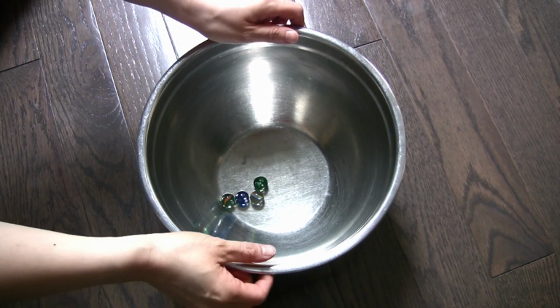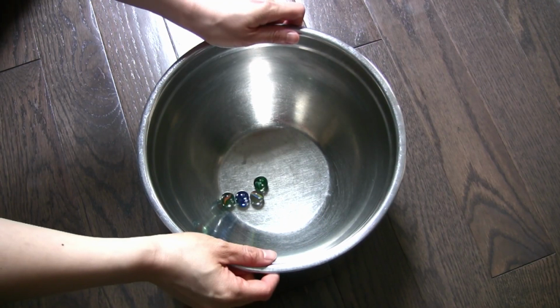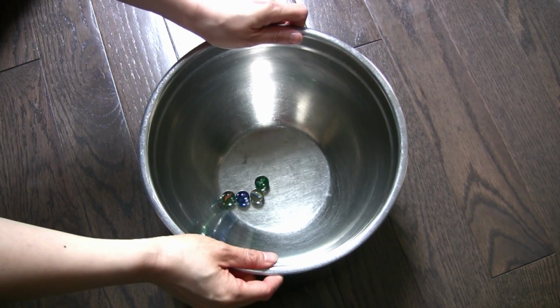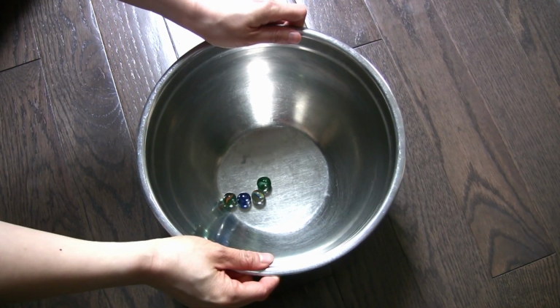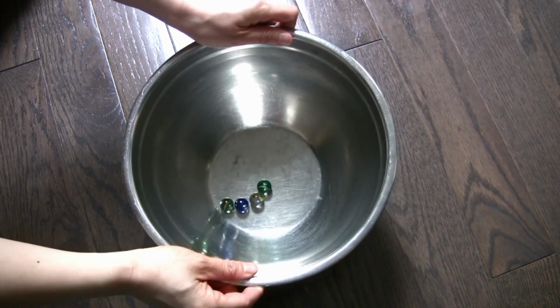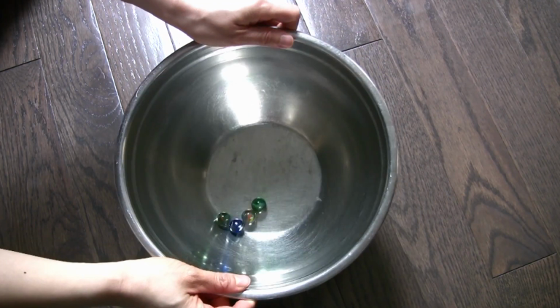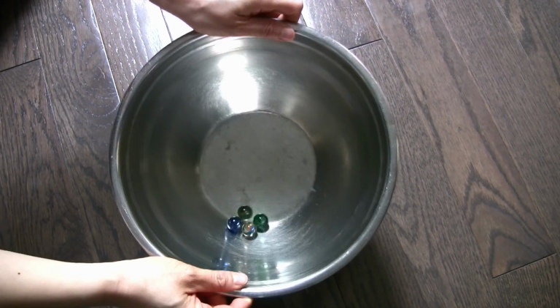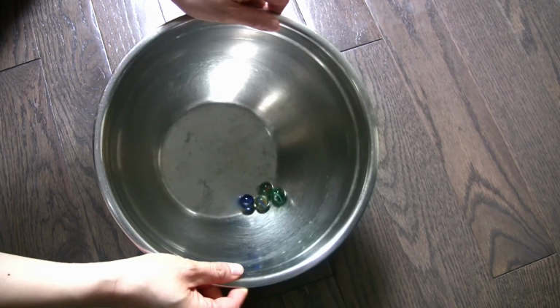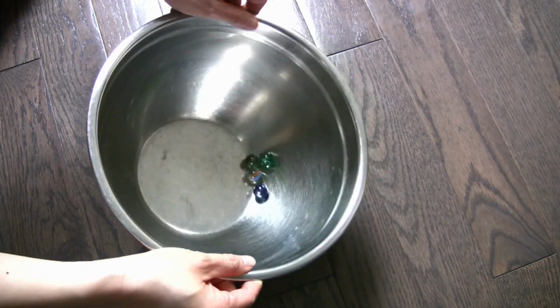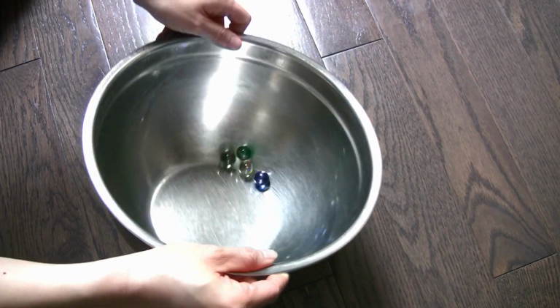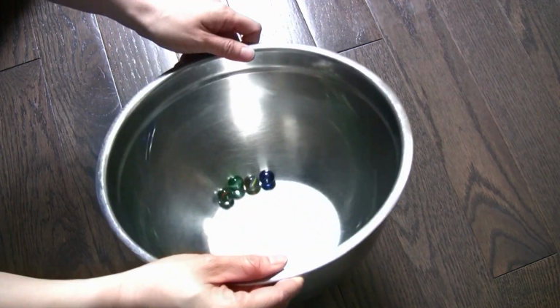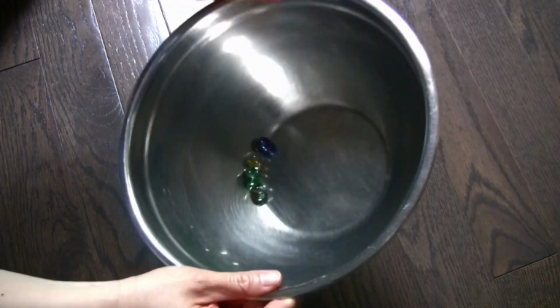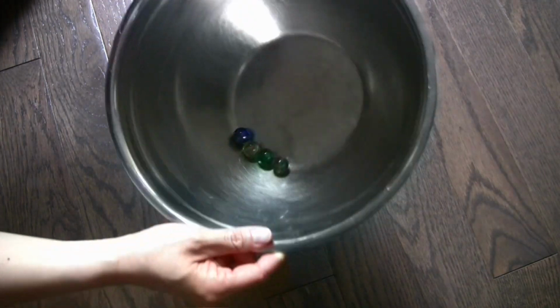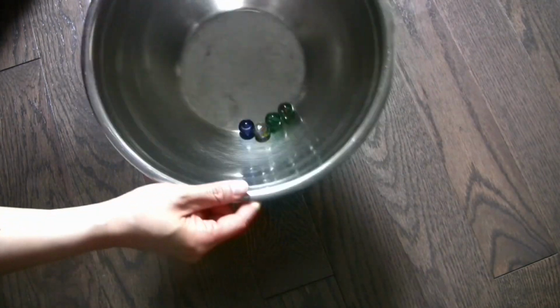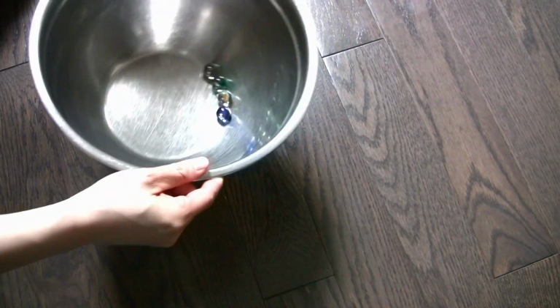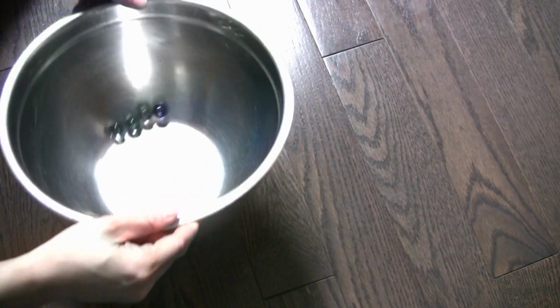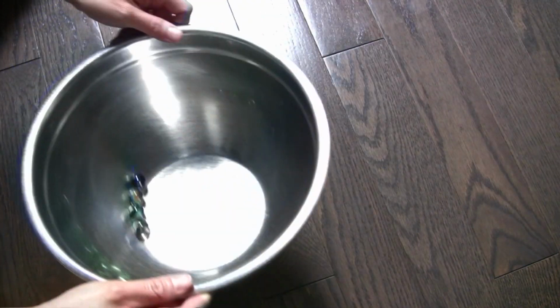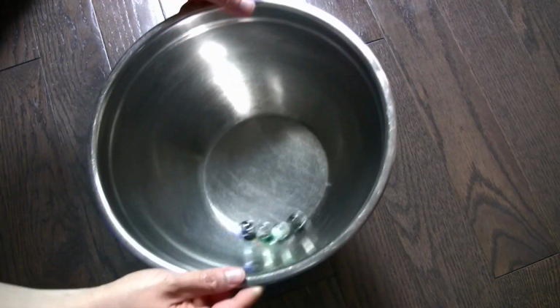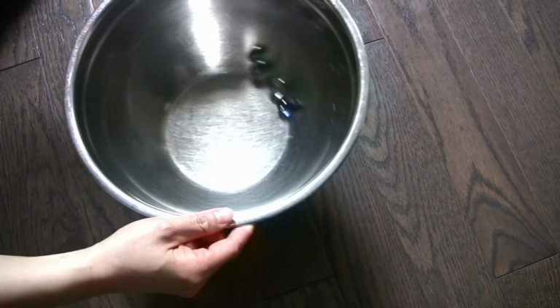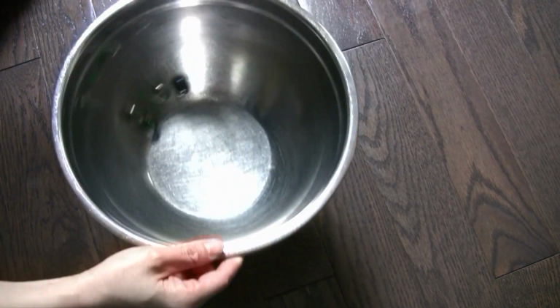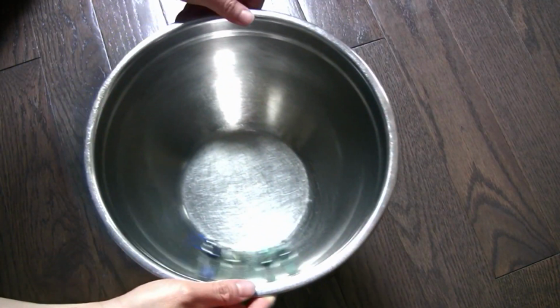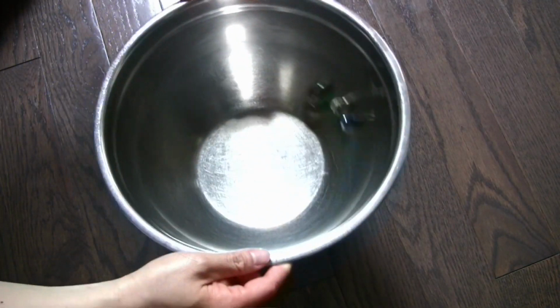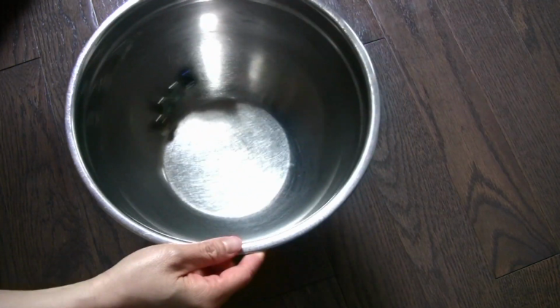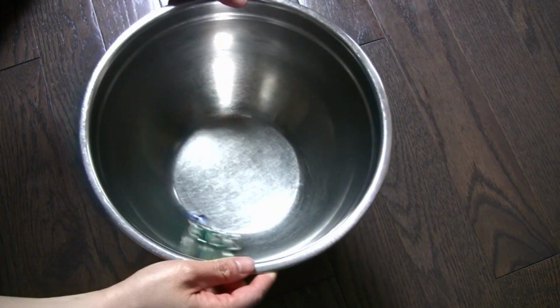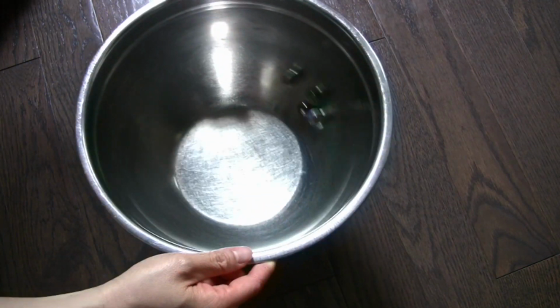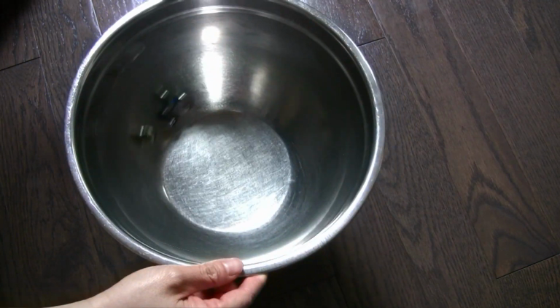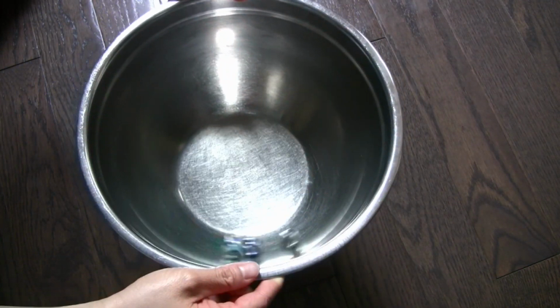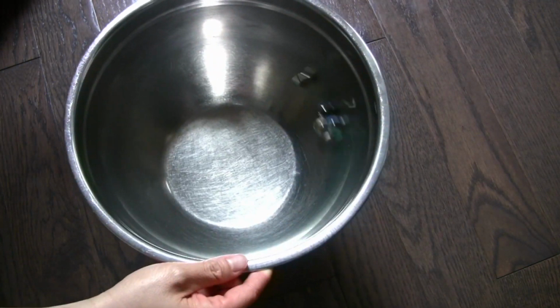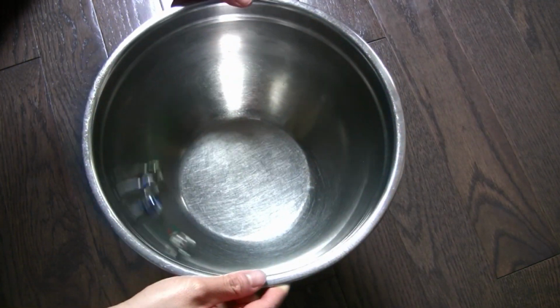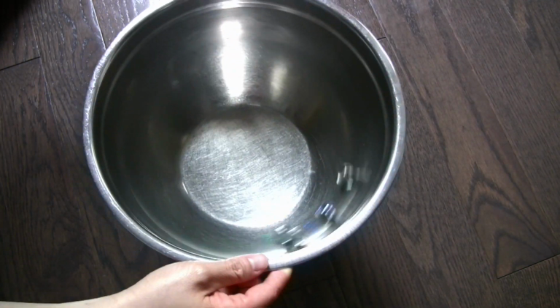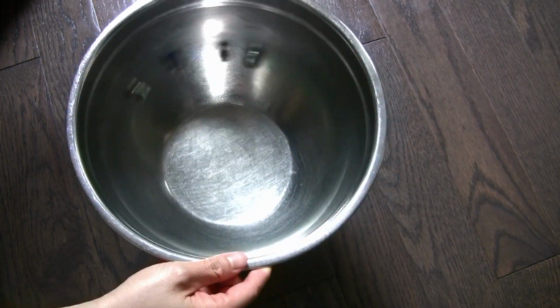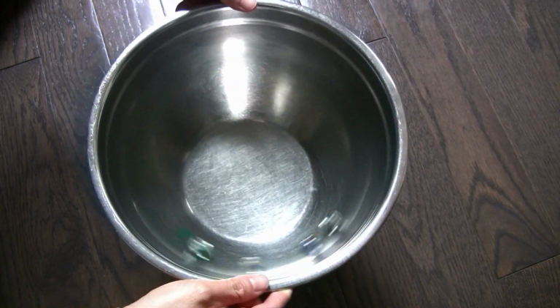Before we play, let's practice. Swirl the marbles inside your metal salad bowl.